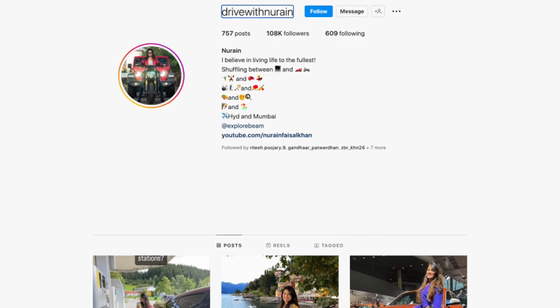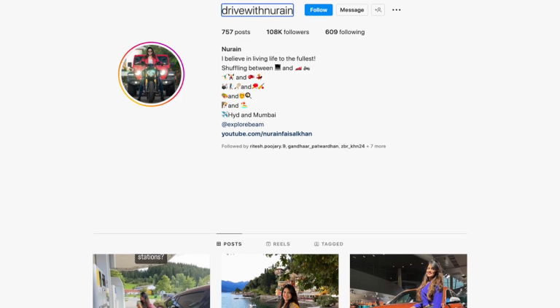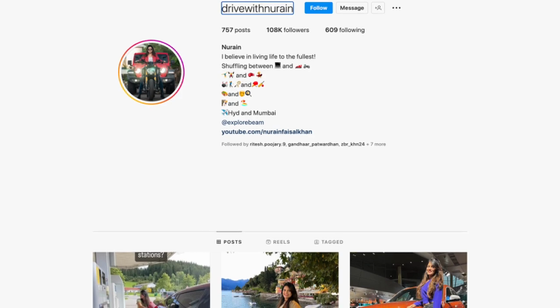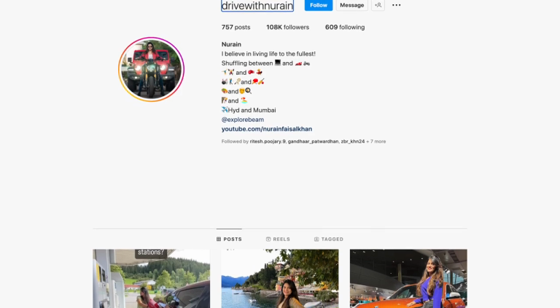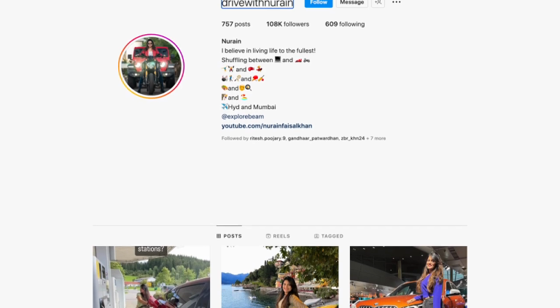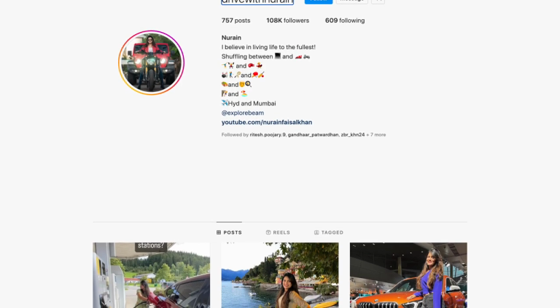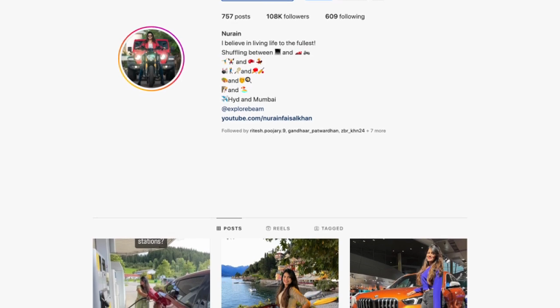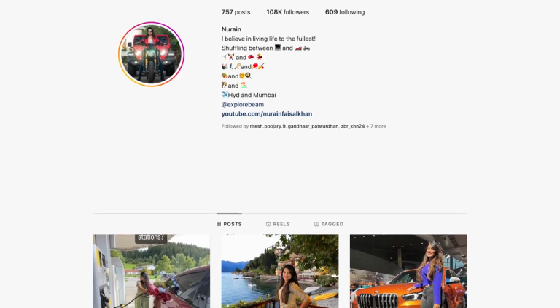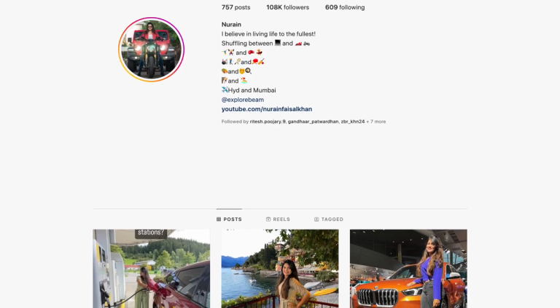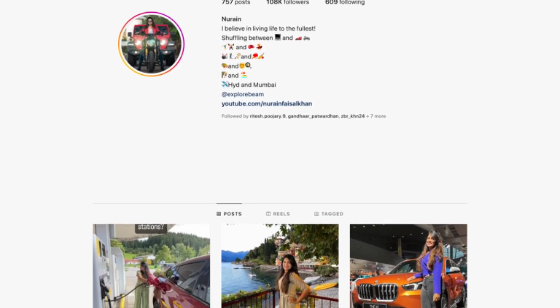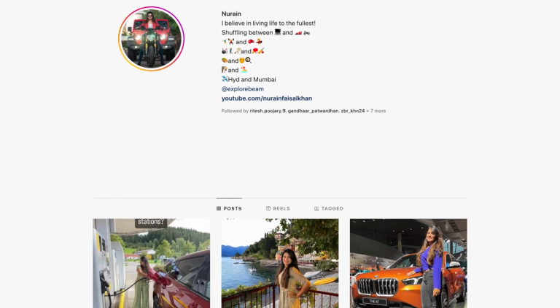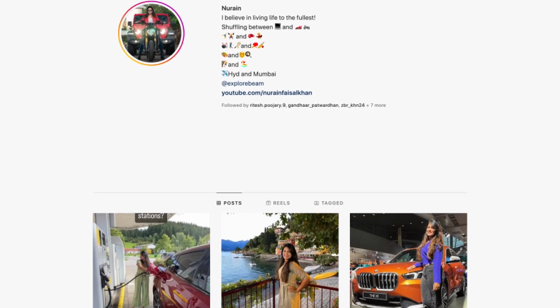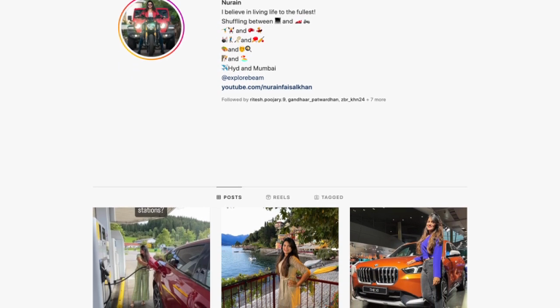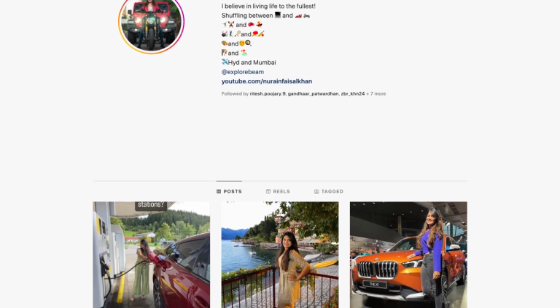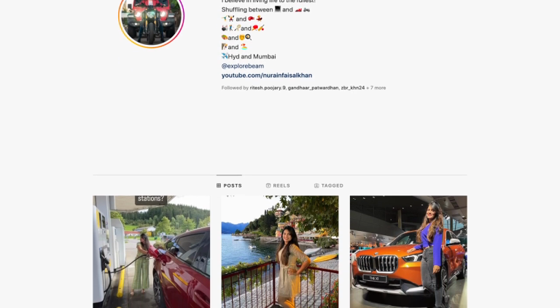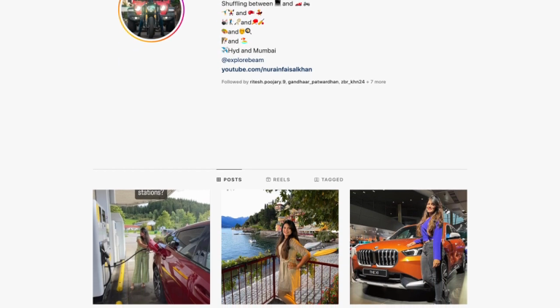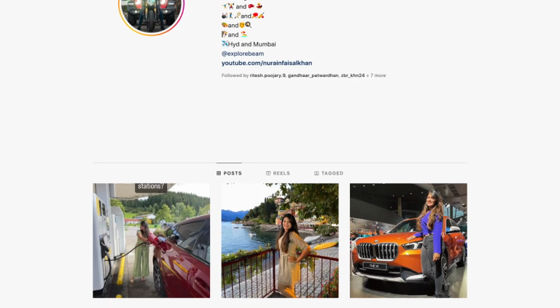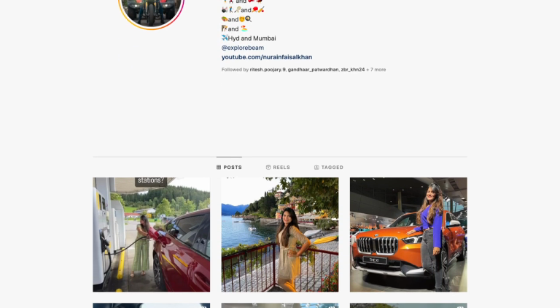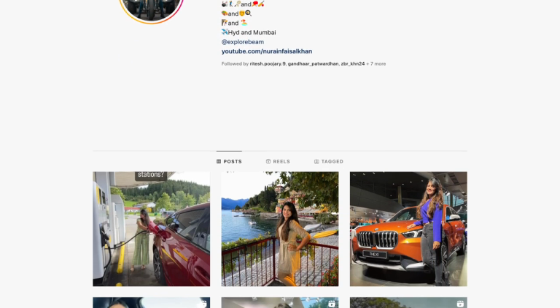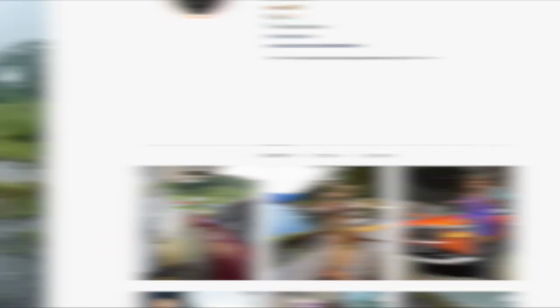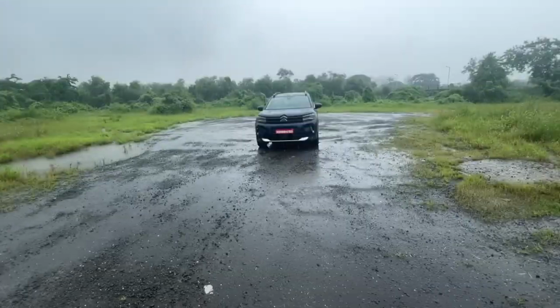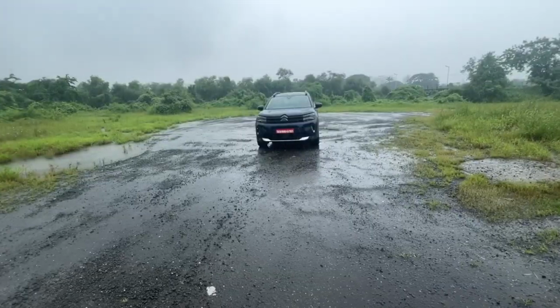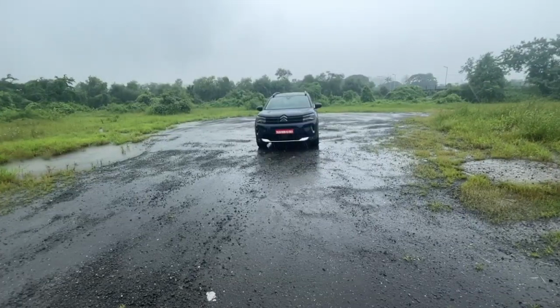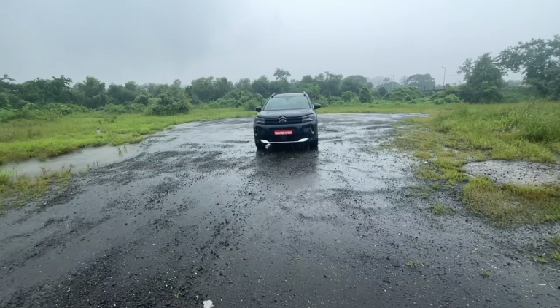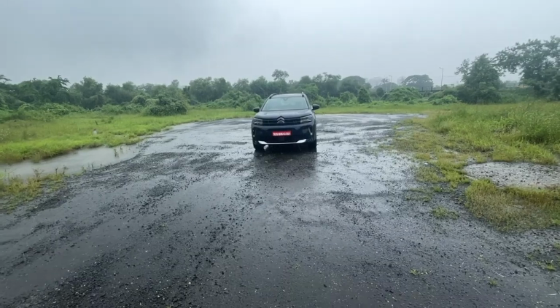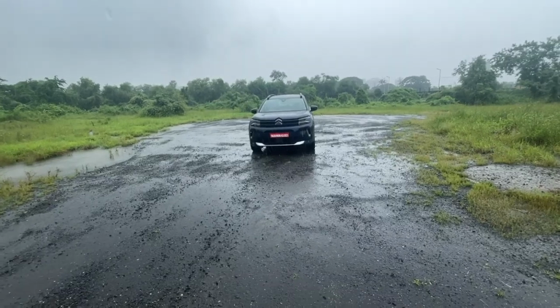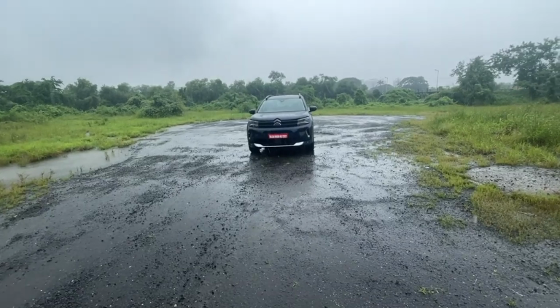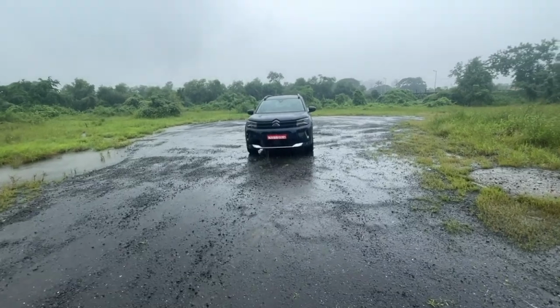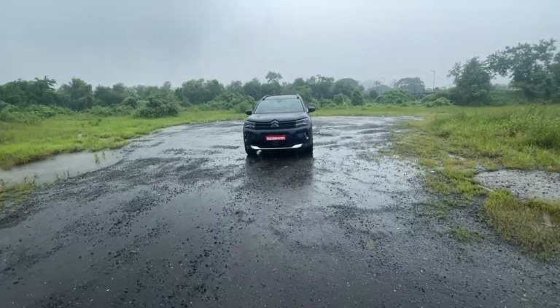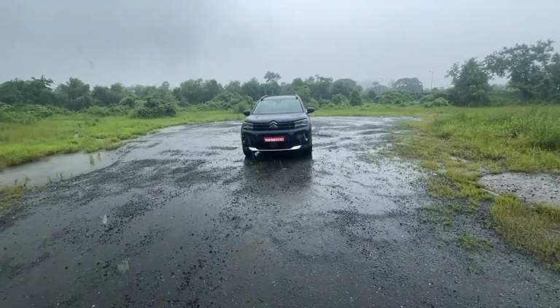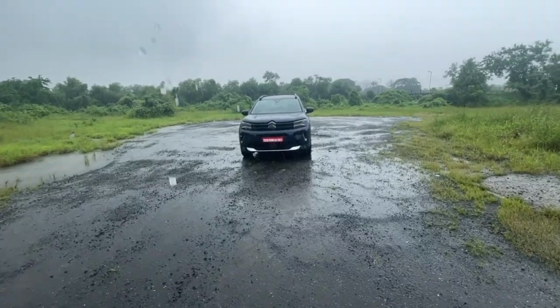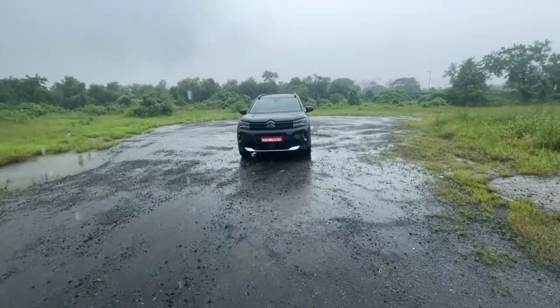Hey guys, follow me on Instagram to never miss any of my crazy updates. Hi guys, bonjour, welcome to another vlog.